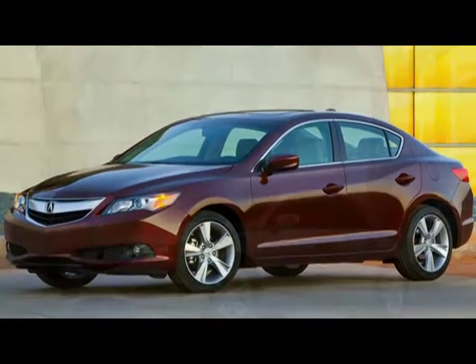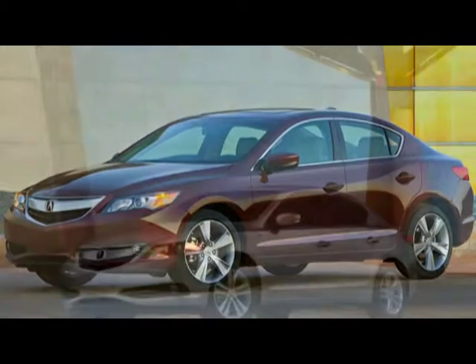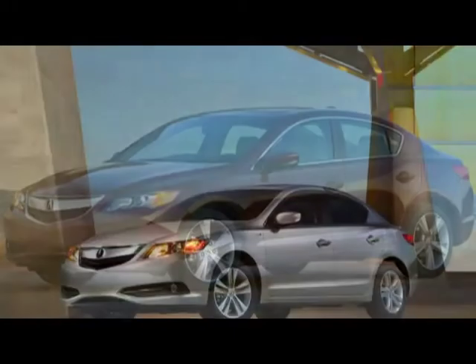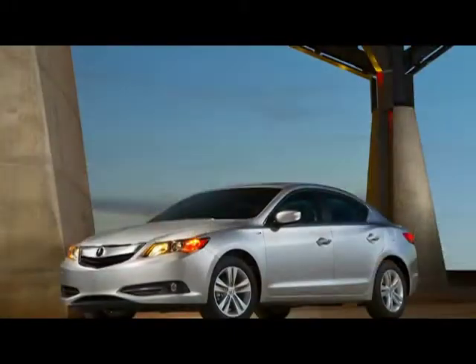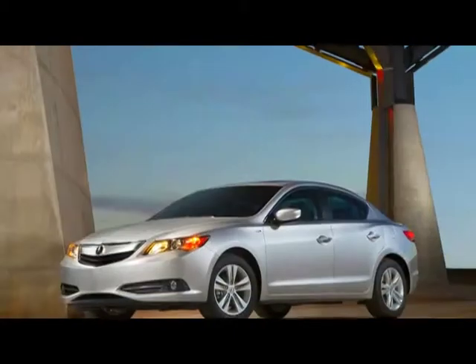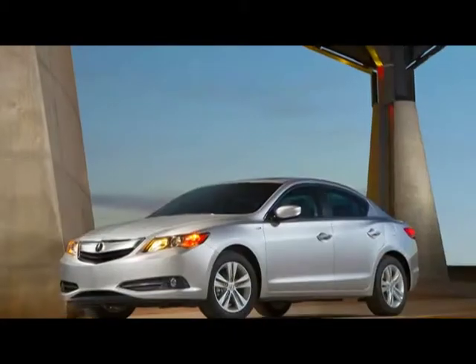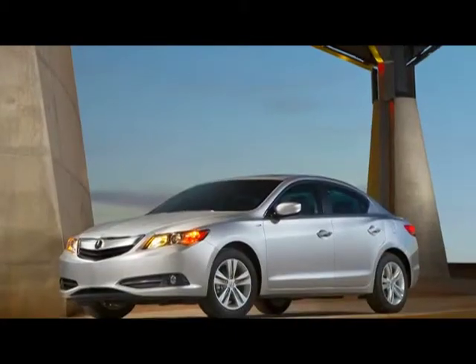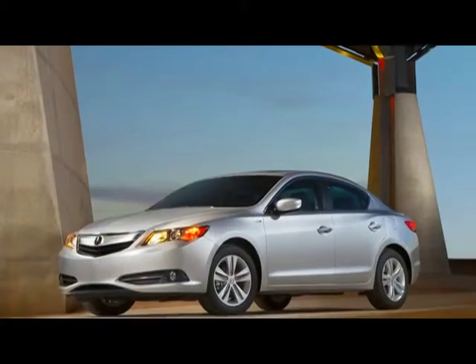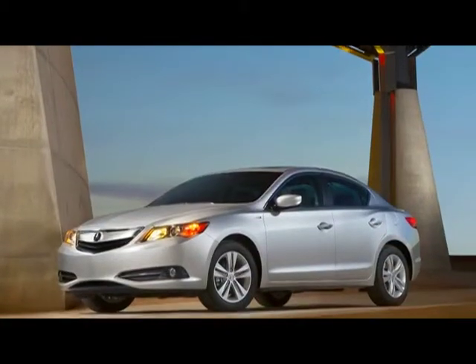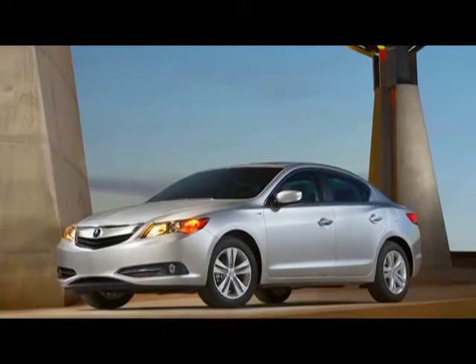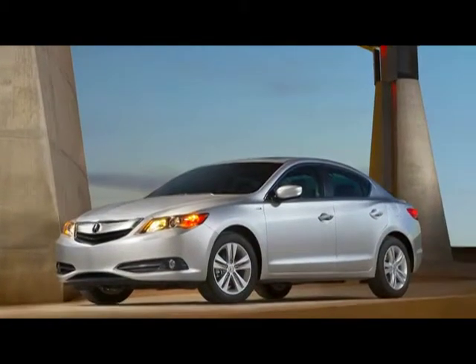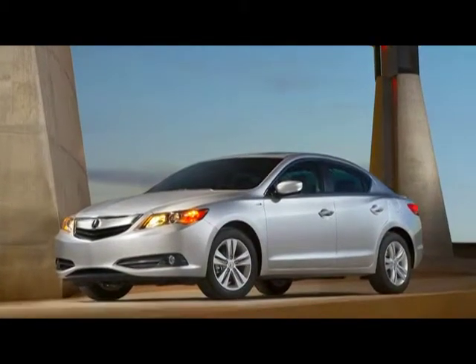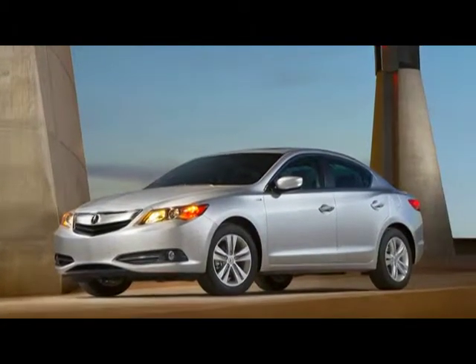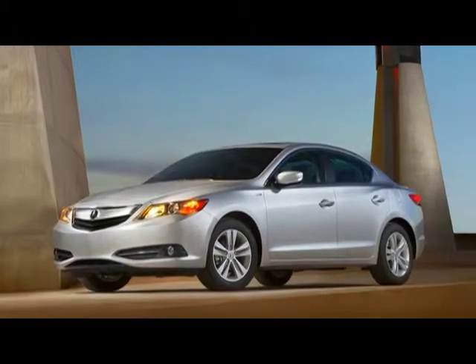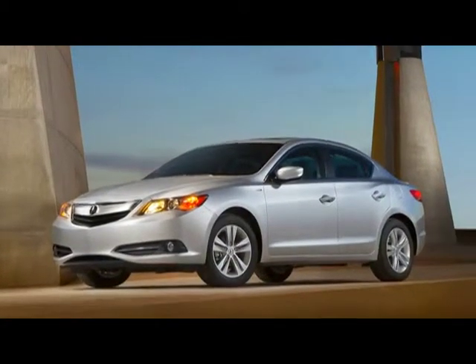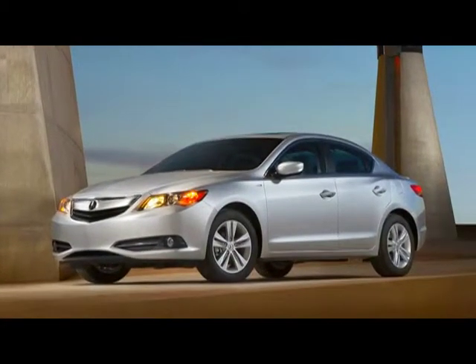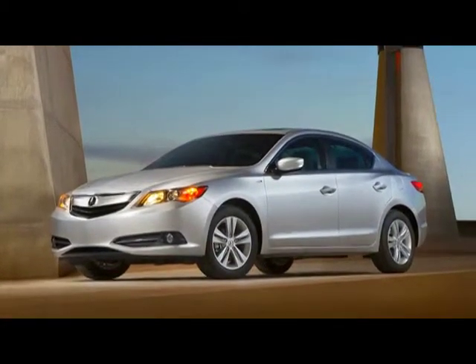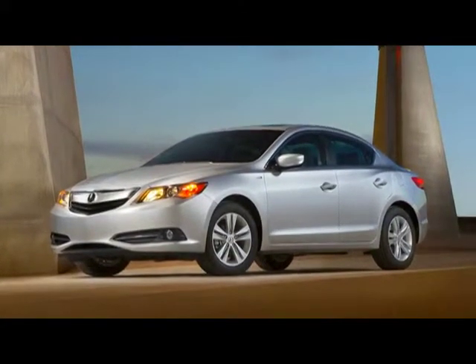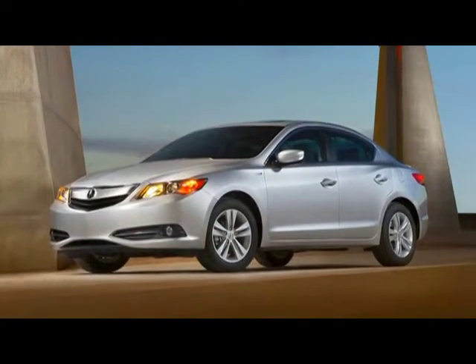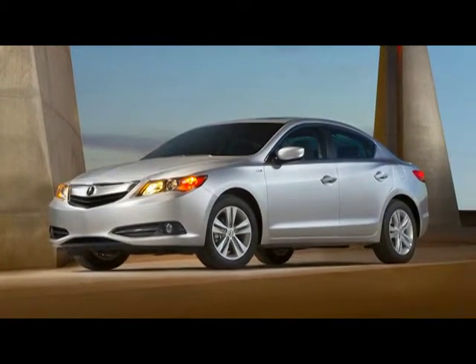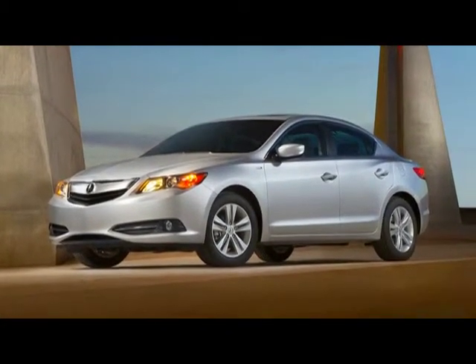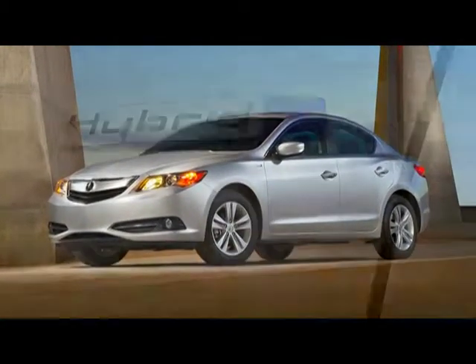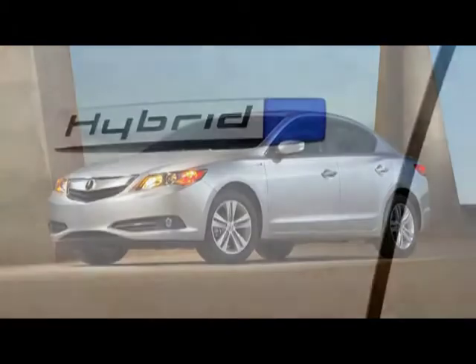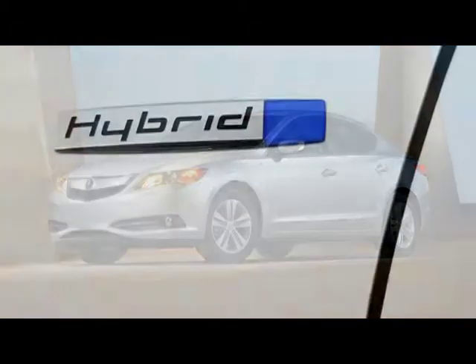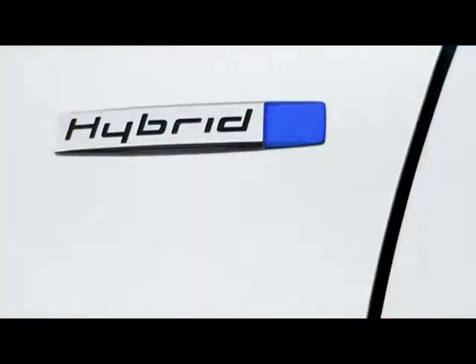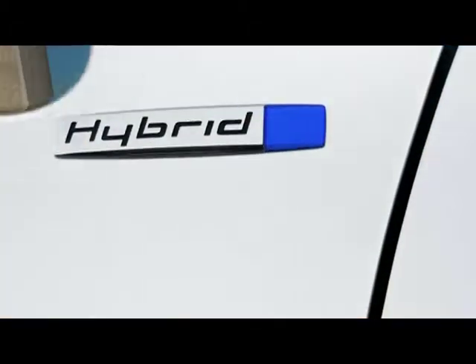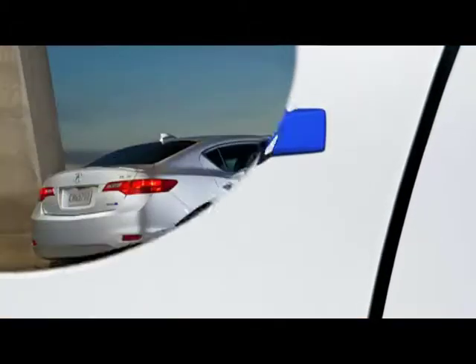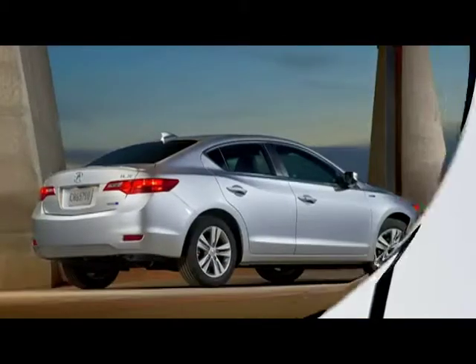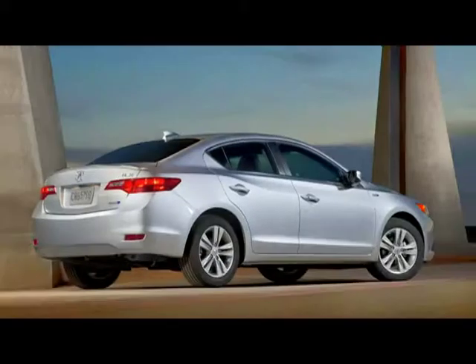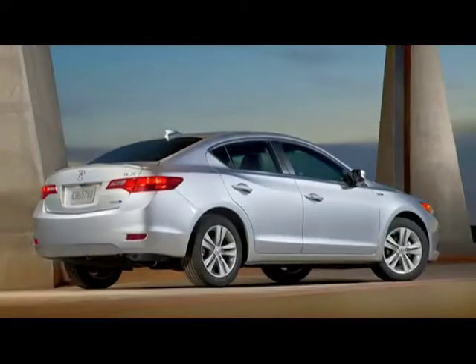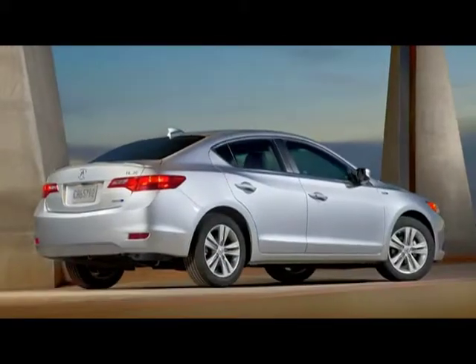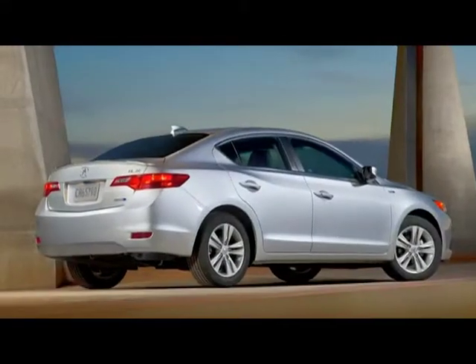Three options complete the all-star ILX lineup: a relaxed automatic, a spirited manual, and Acura's first revolutionary hybrid.